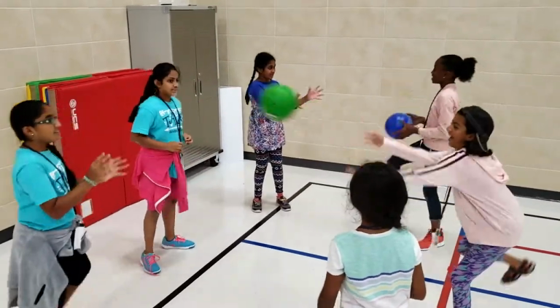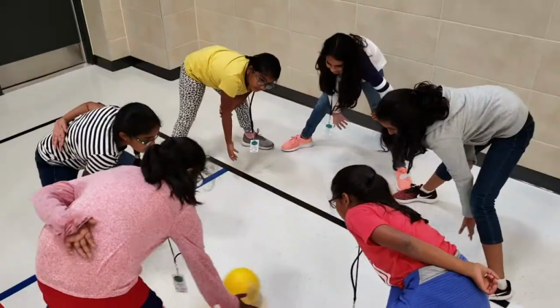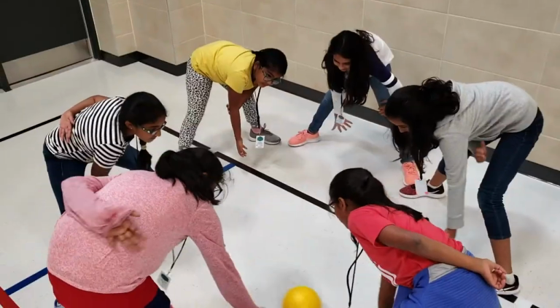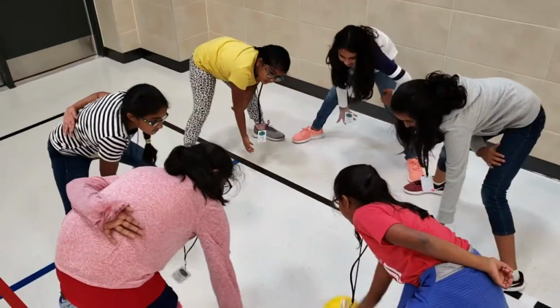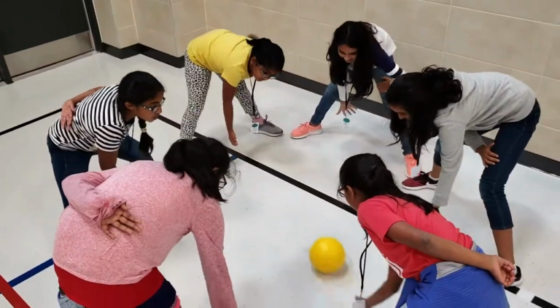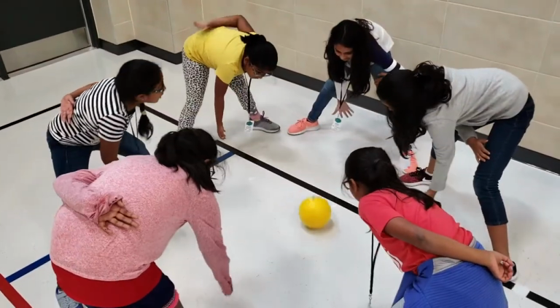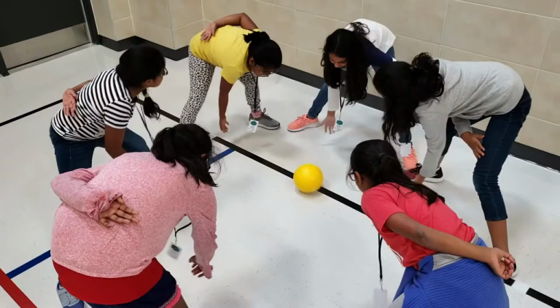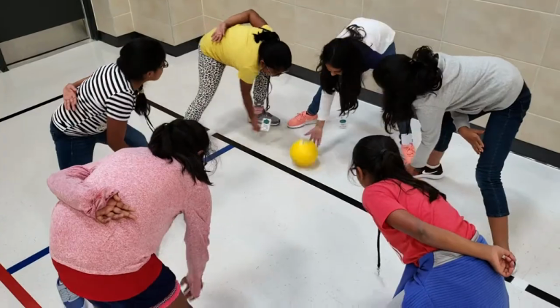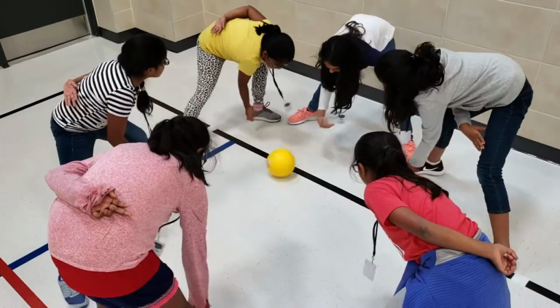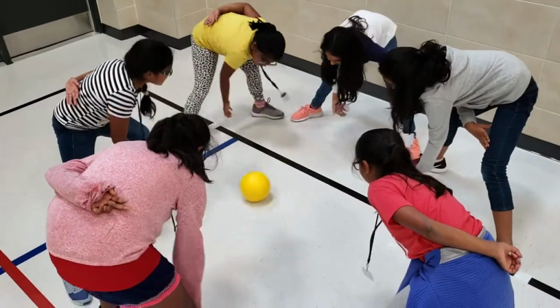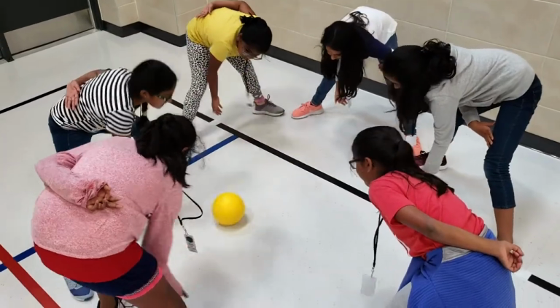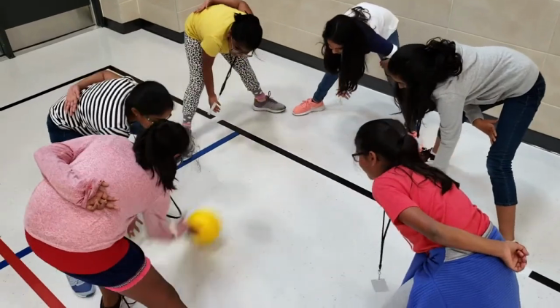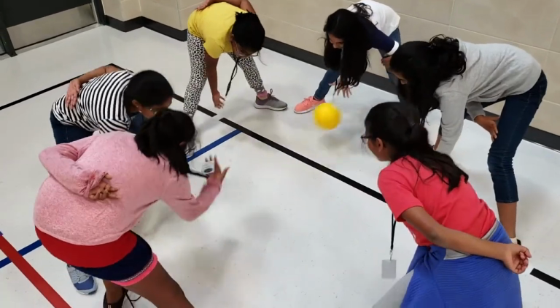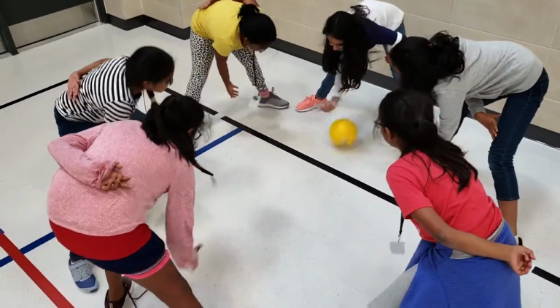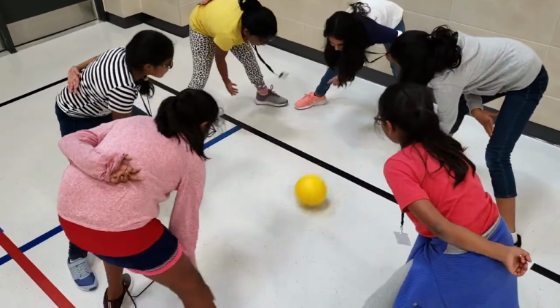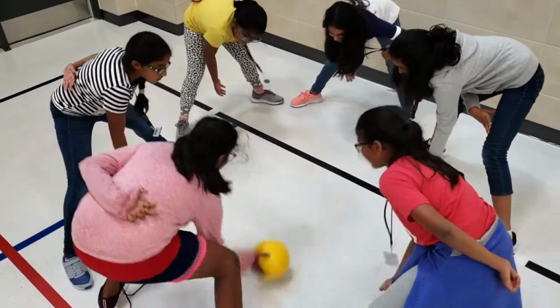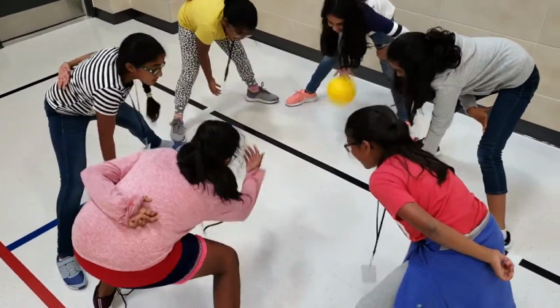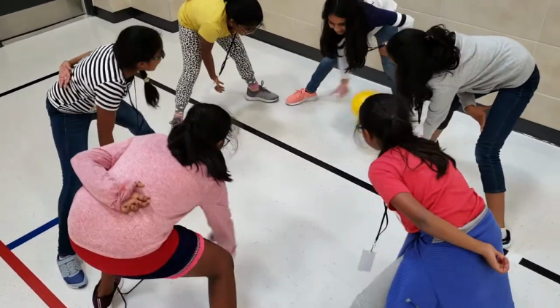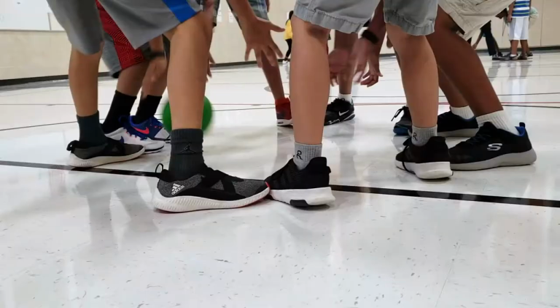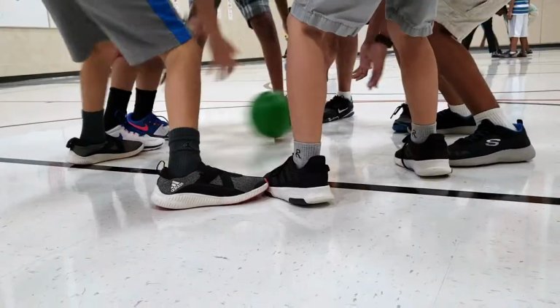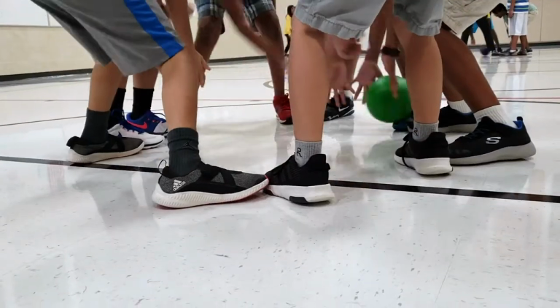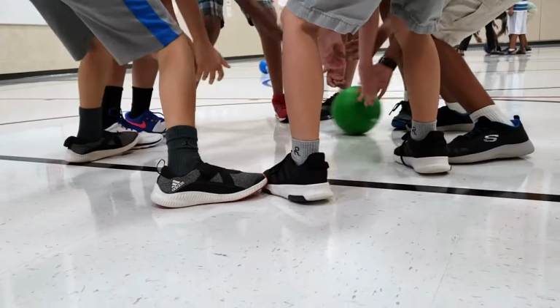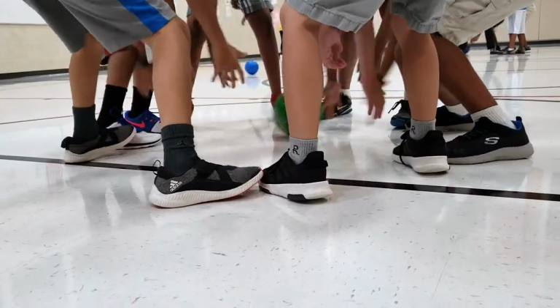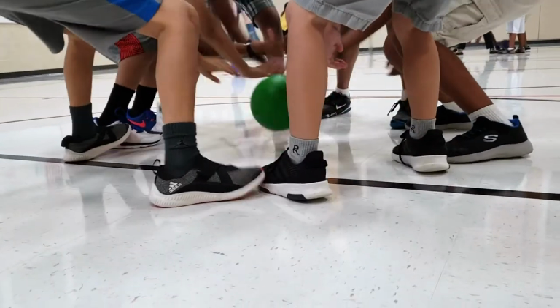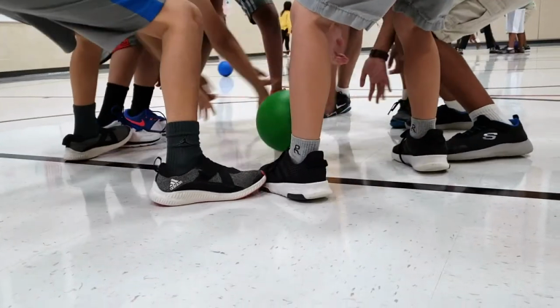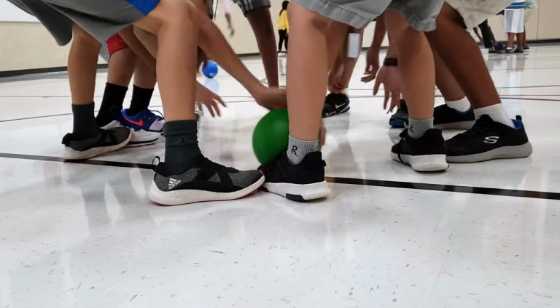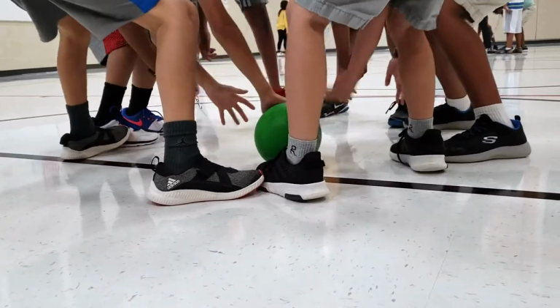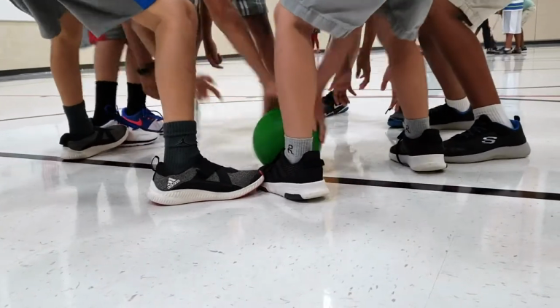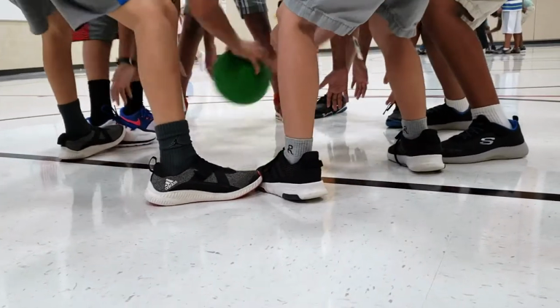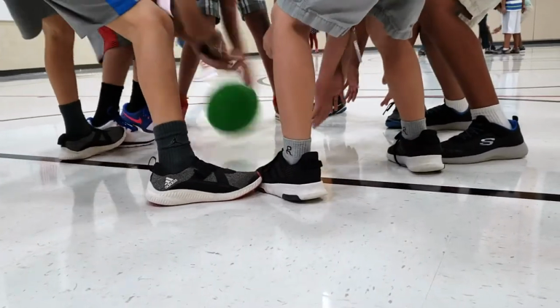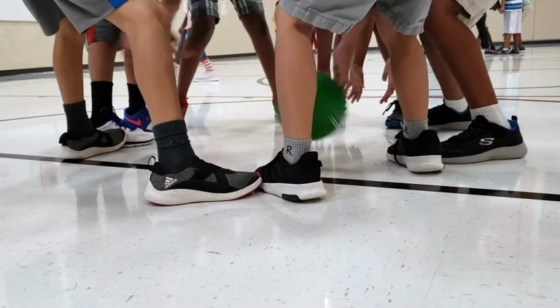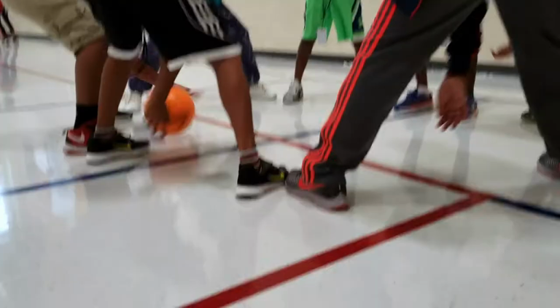The next game, Straddleball, had students use one hand to try to hit the ball between somebody else's feet while defending their own feet.